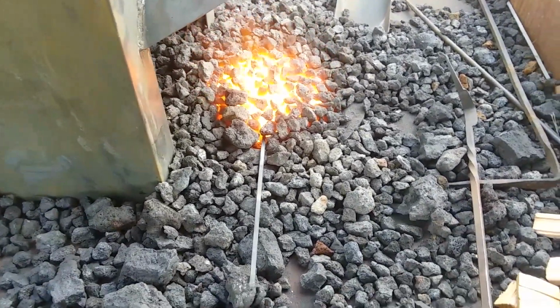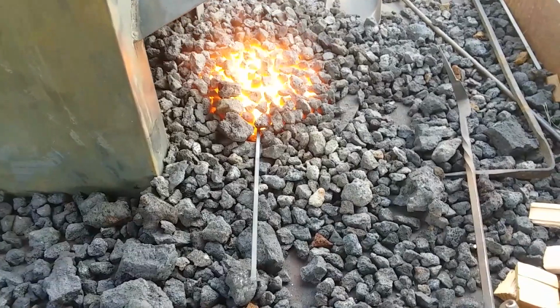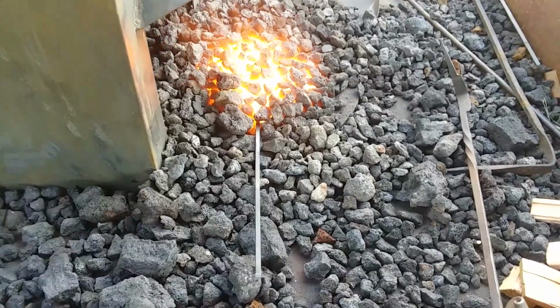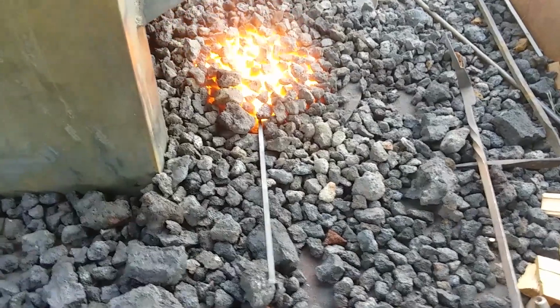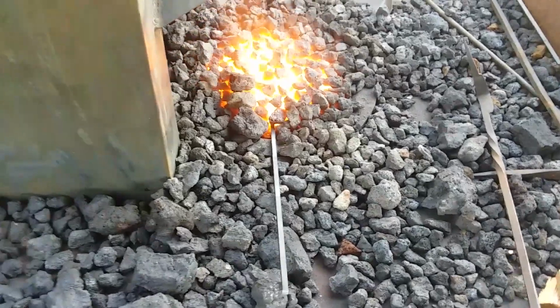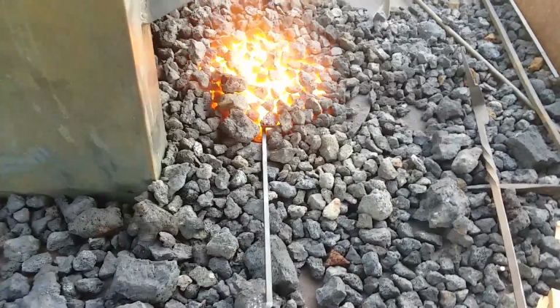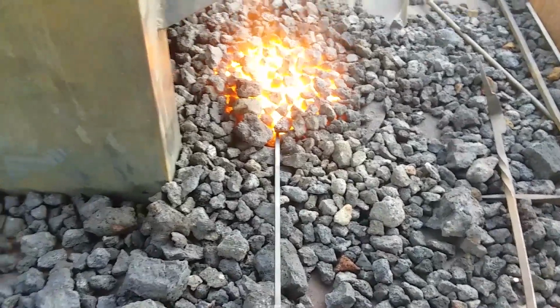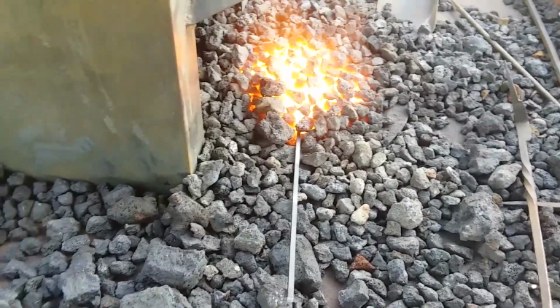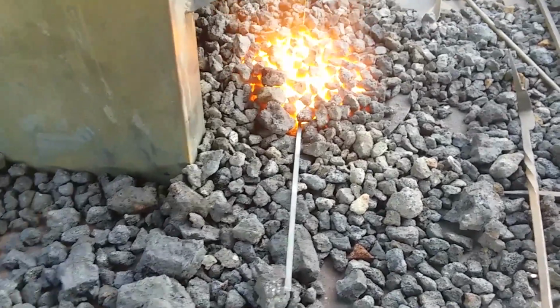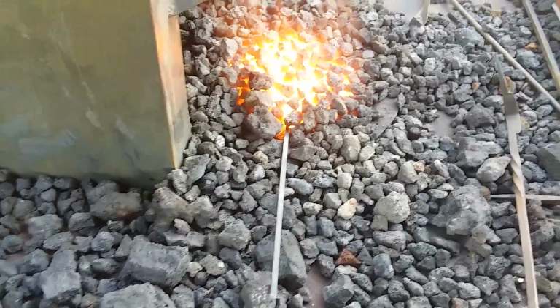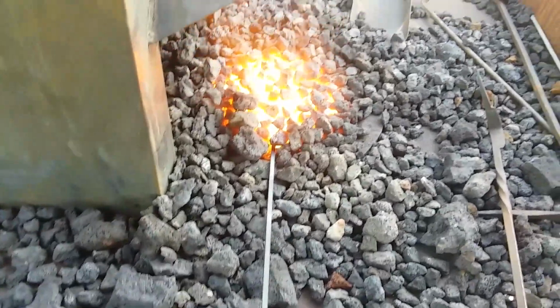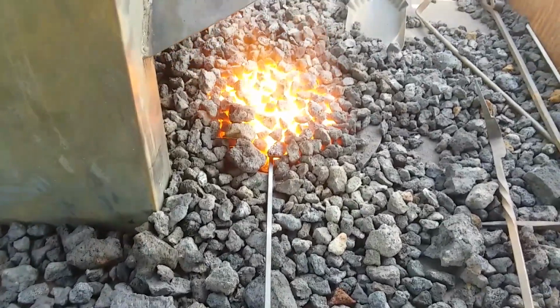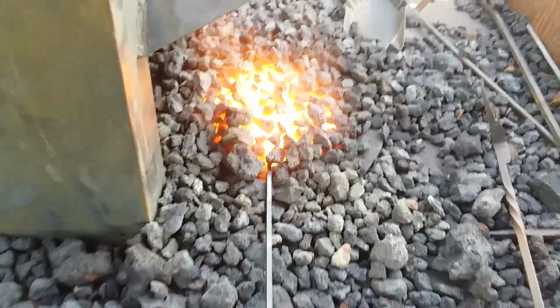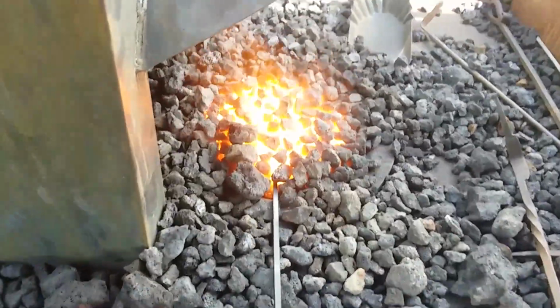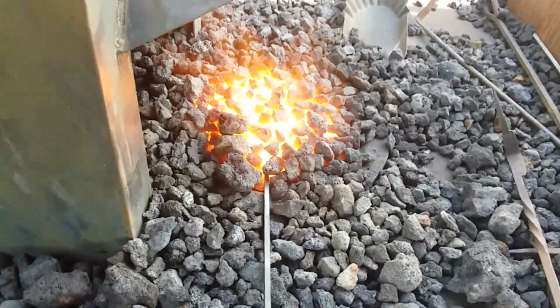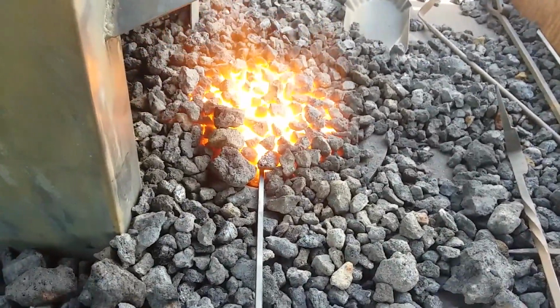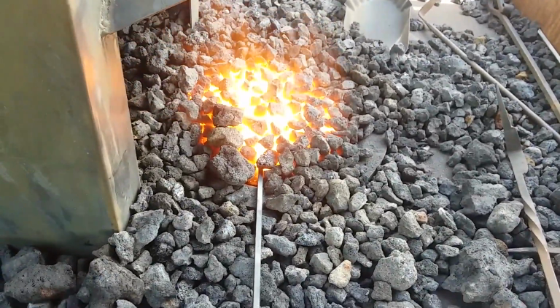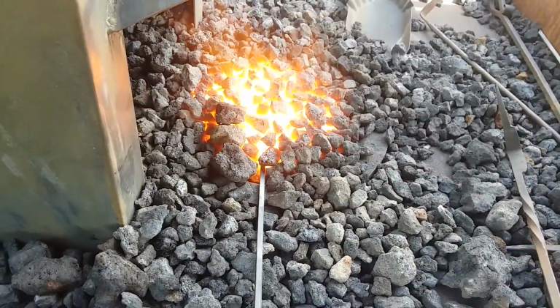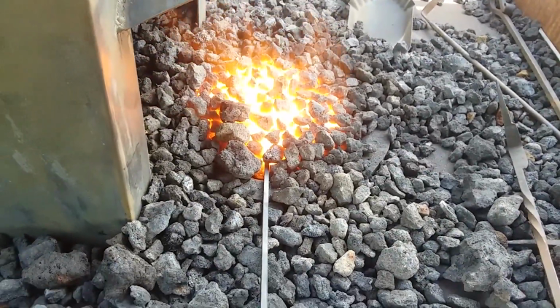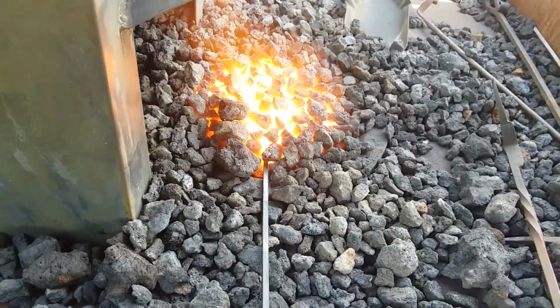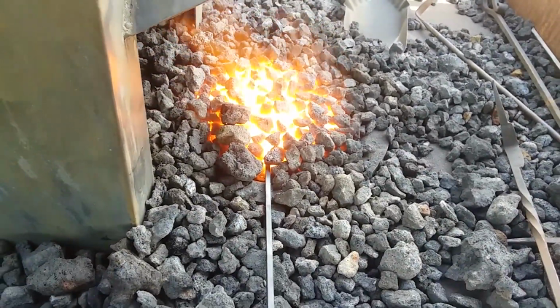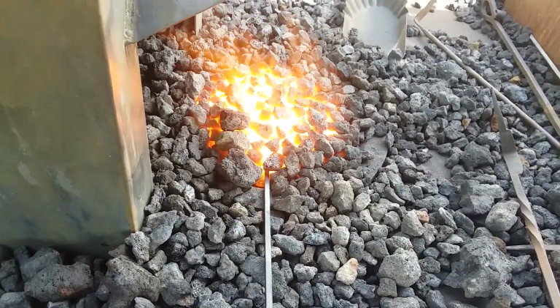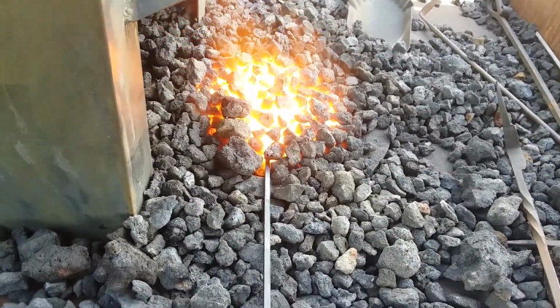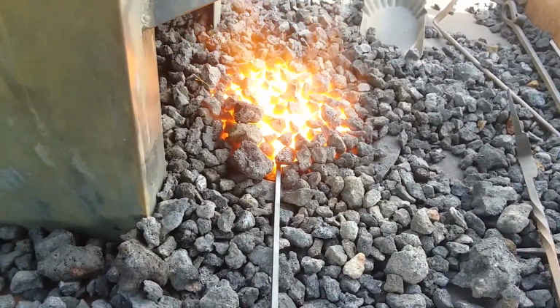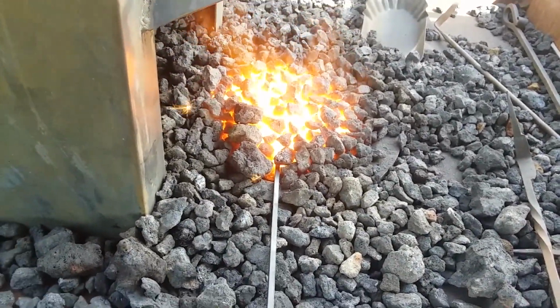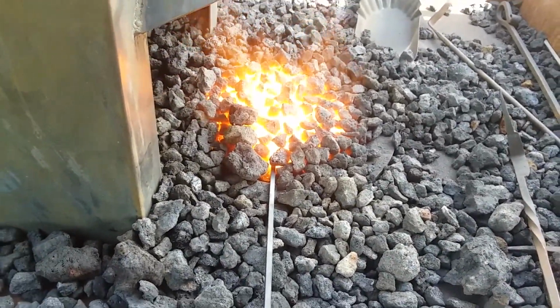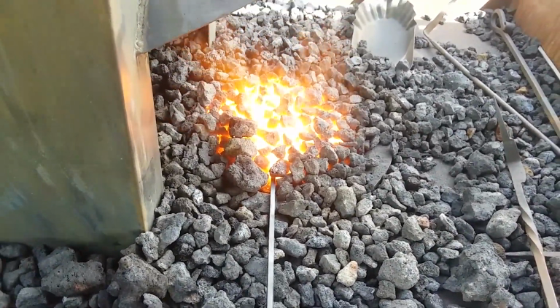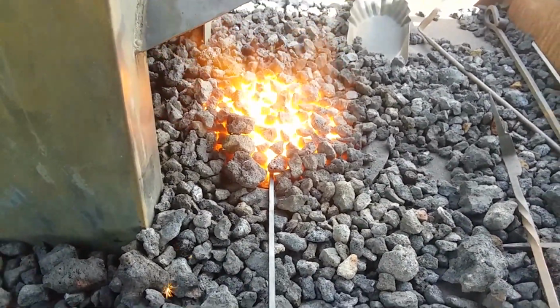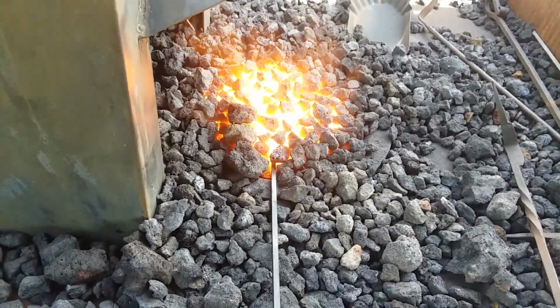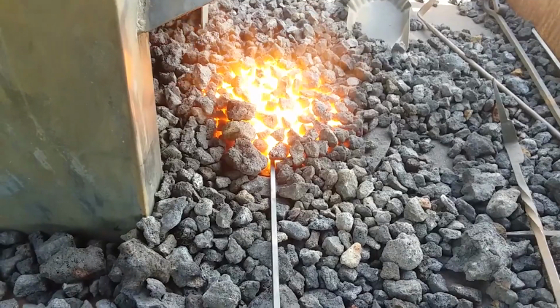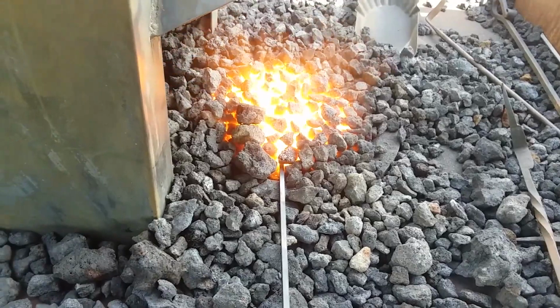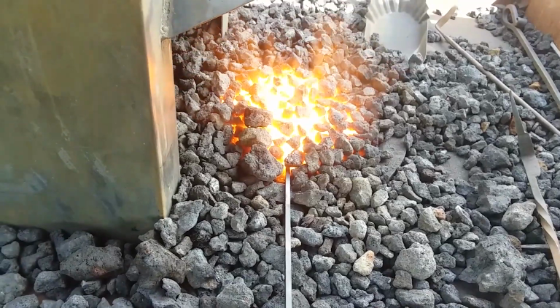But yeah, those sparks are burning metal.